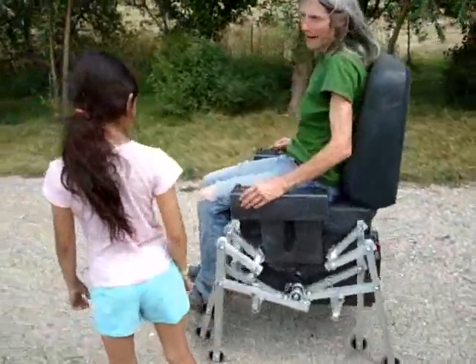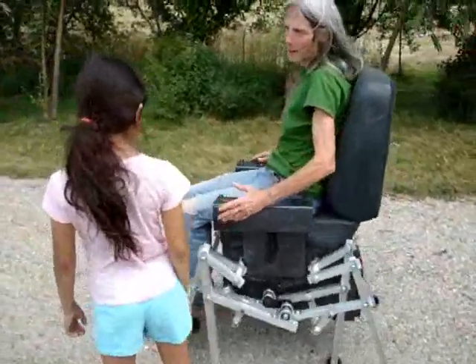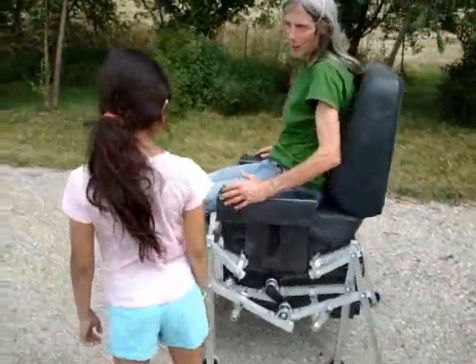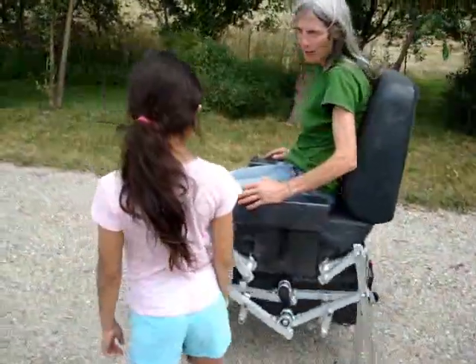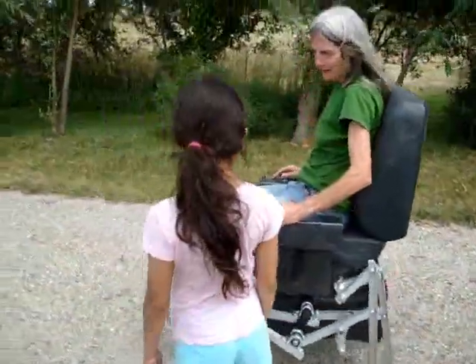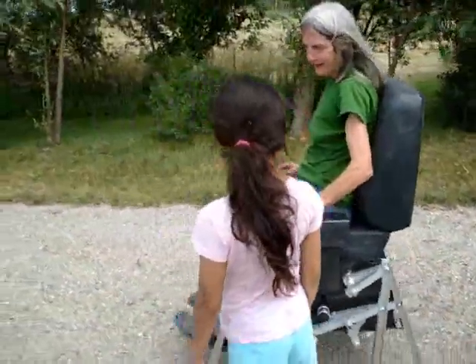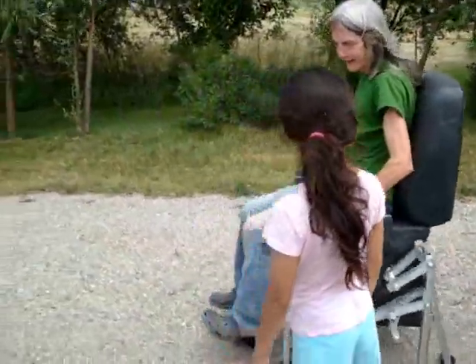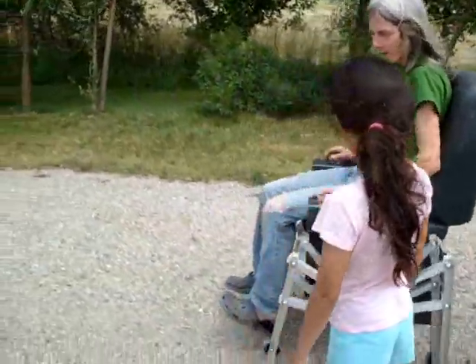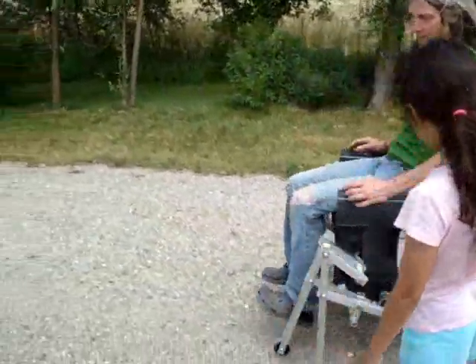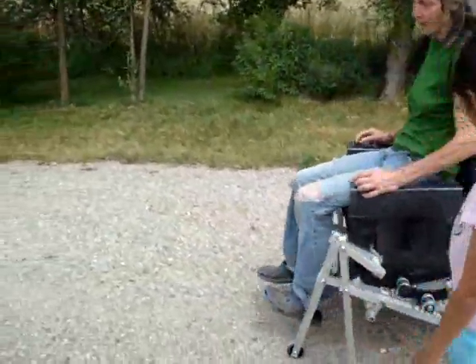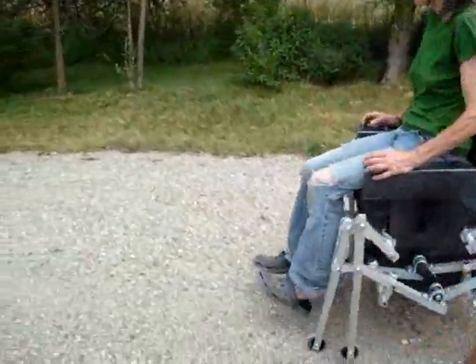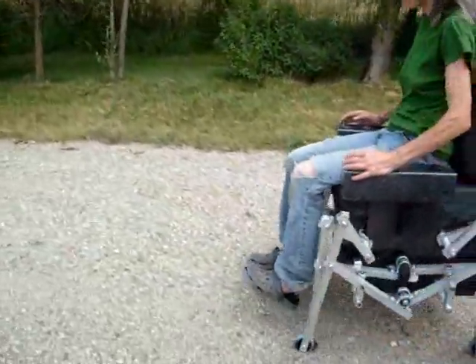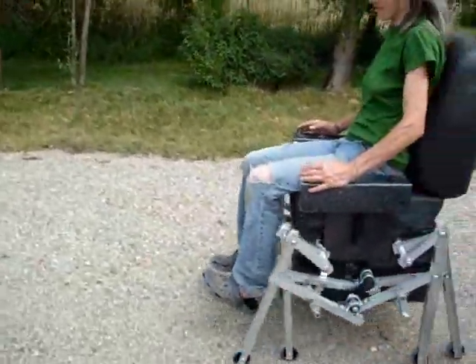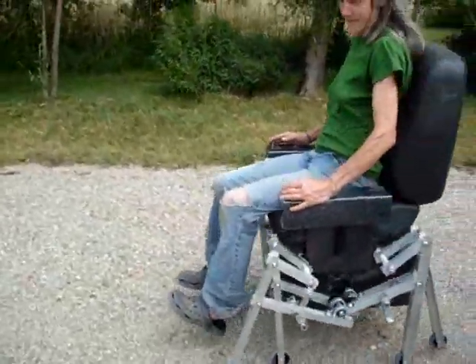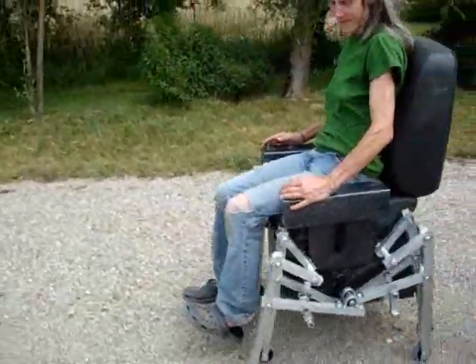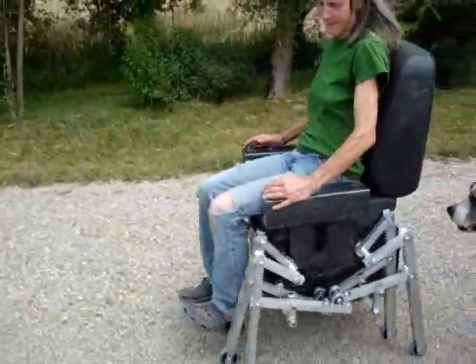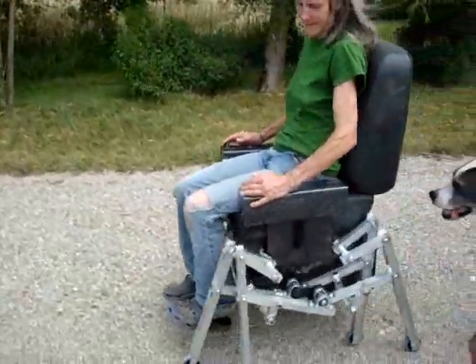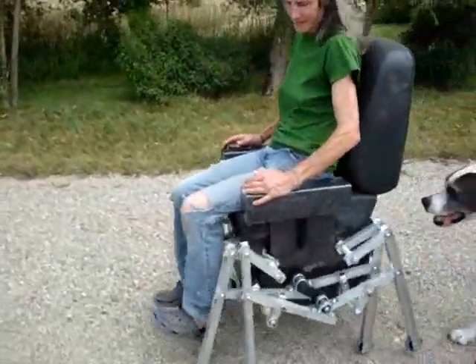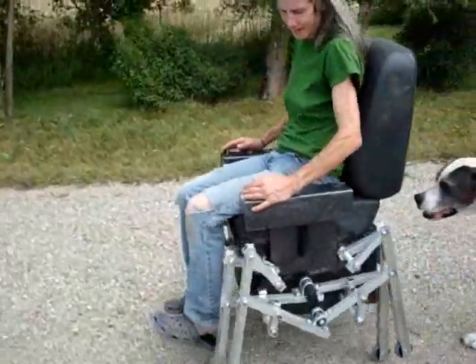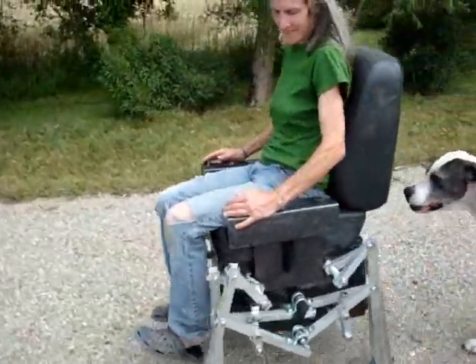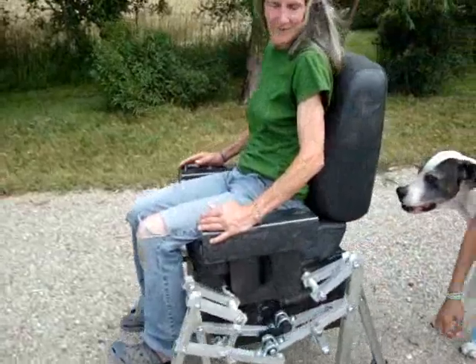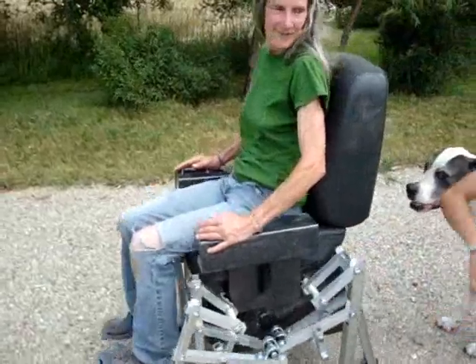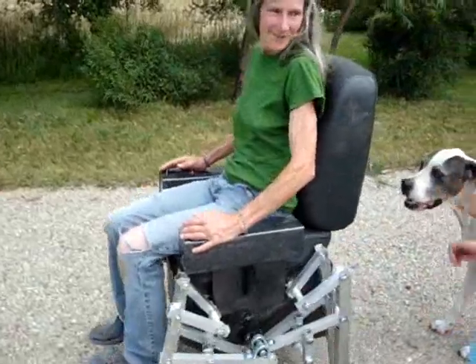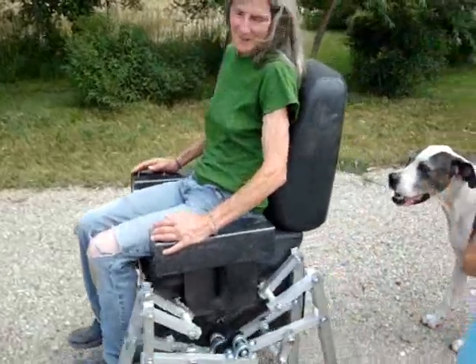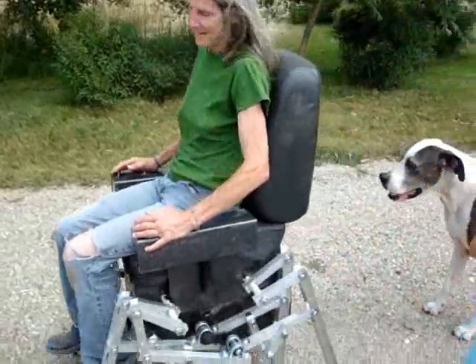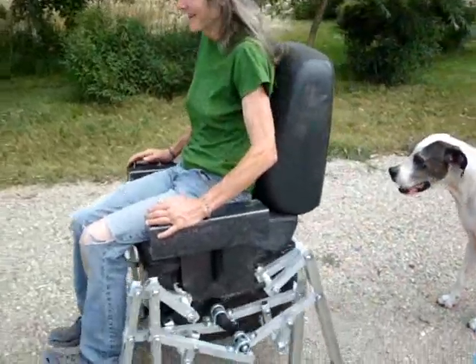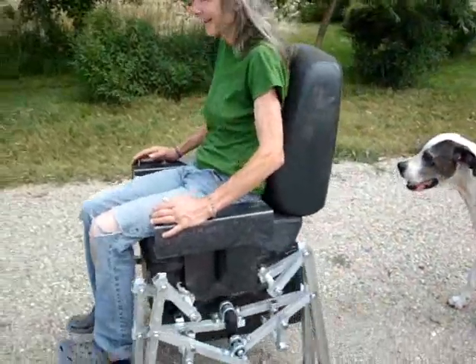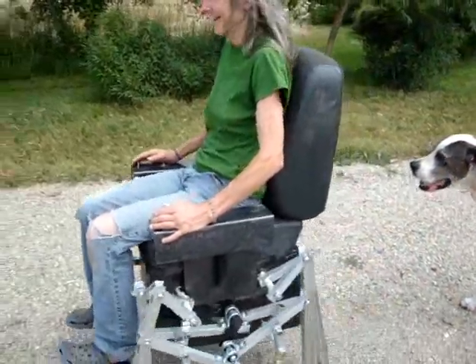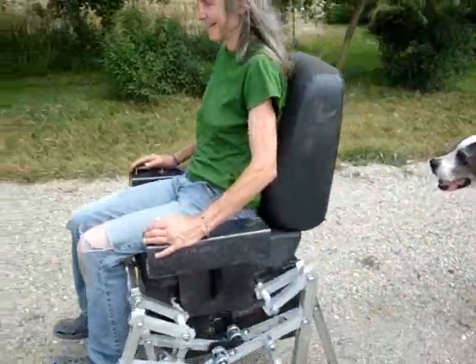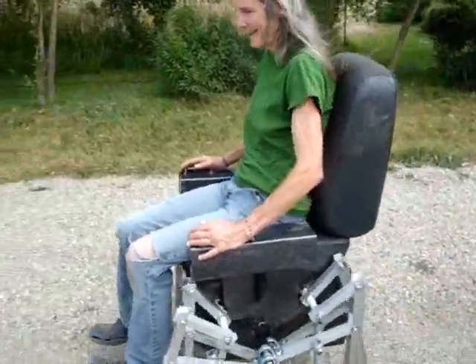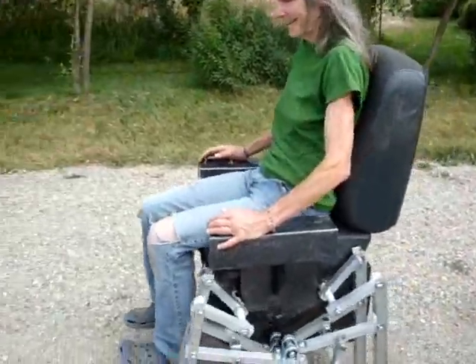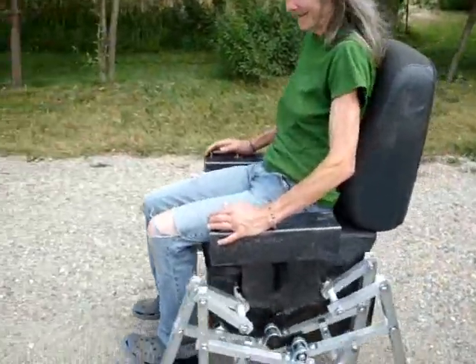It won't go as fast because I weigh more than you do. I'm going to slow it down.